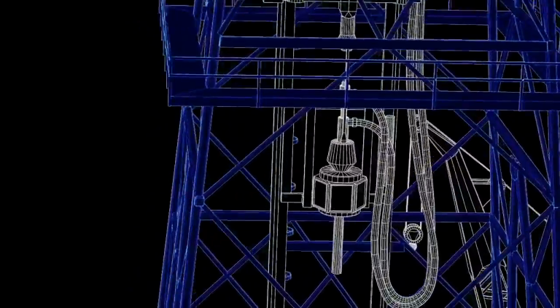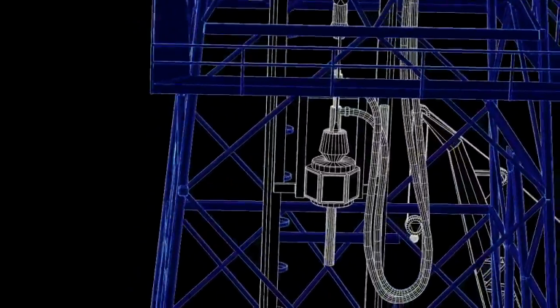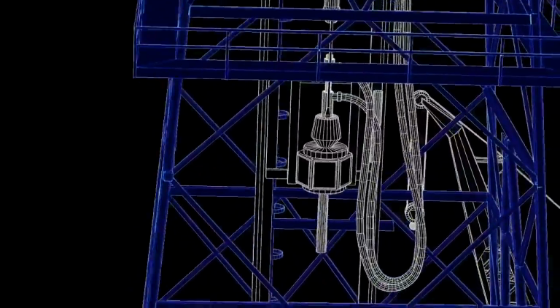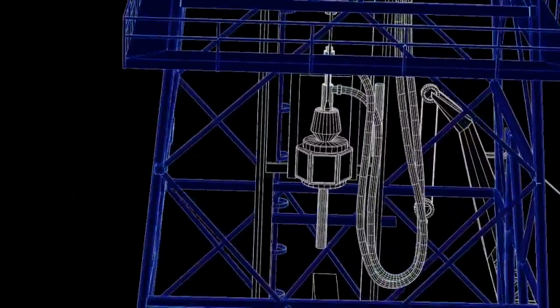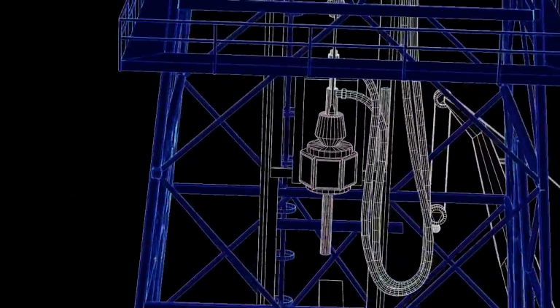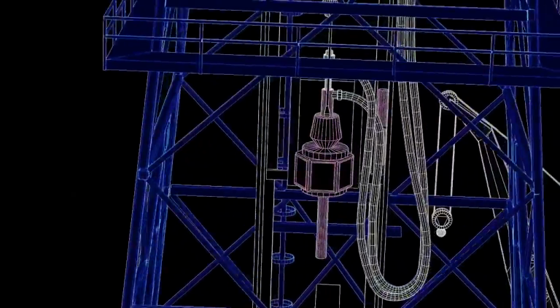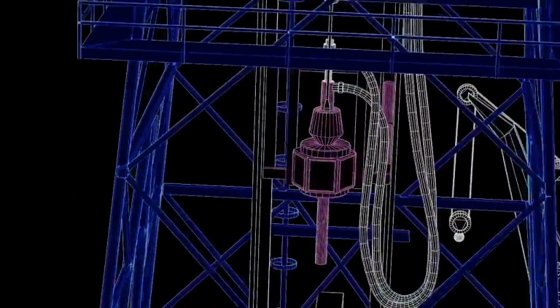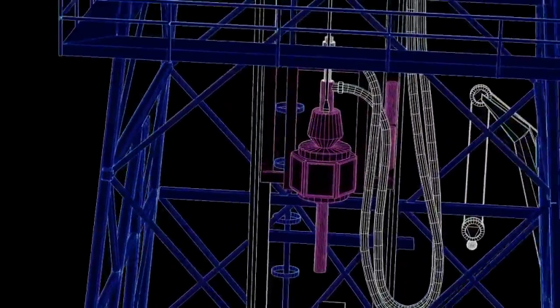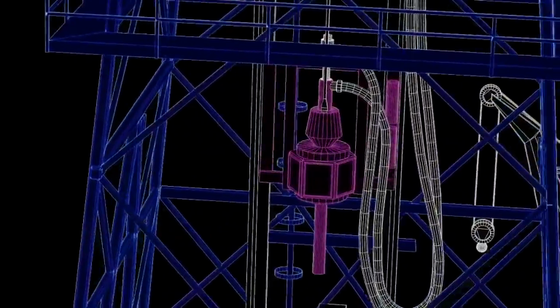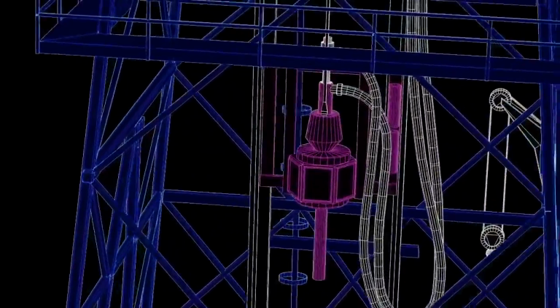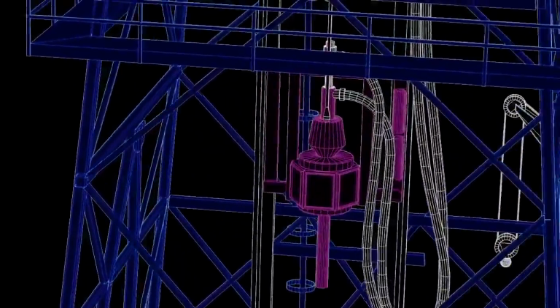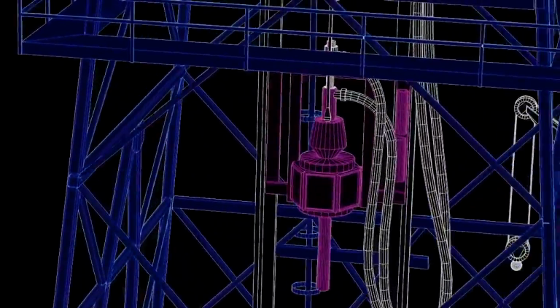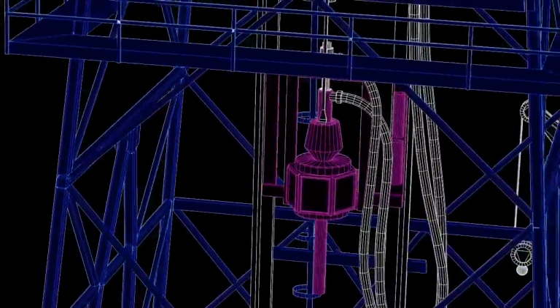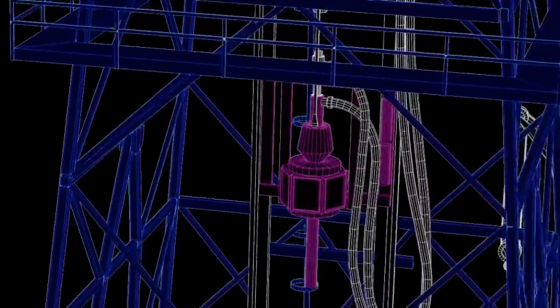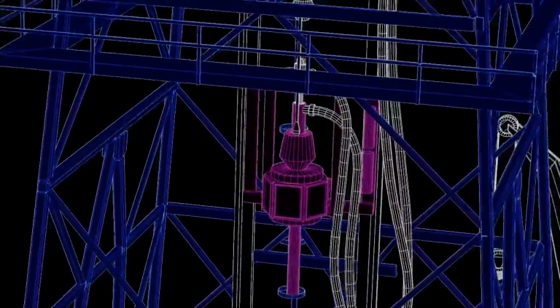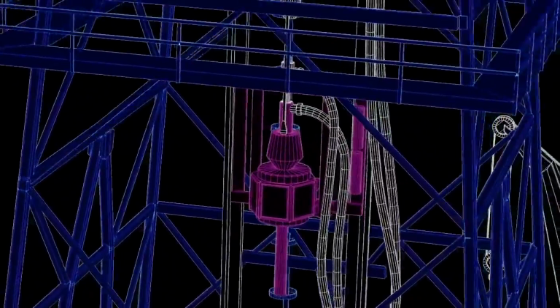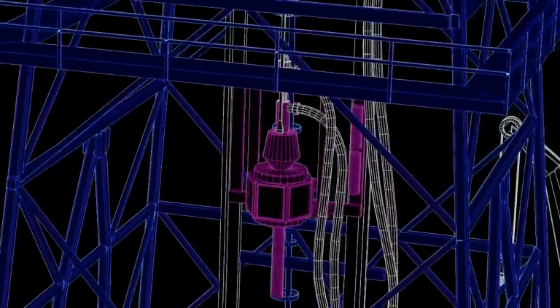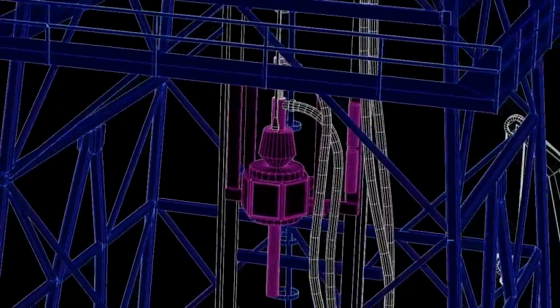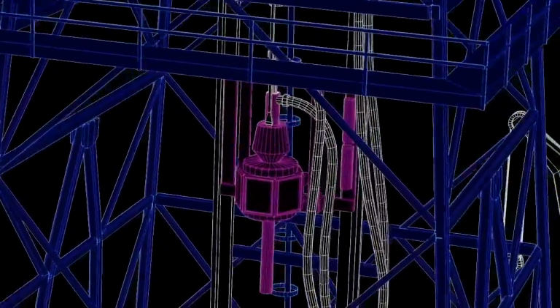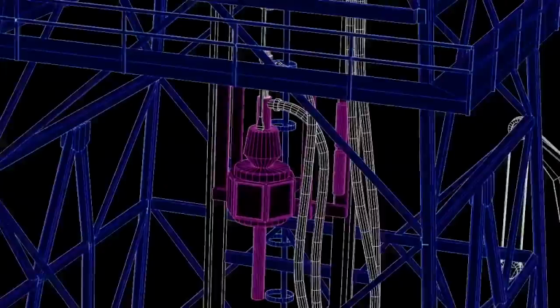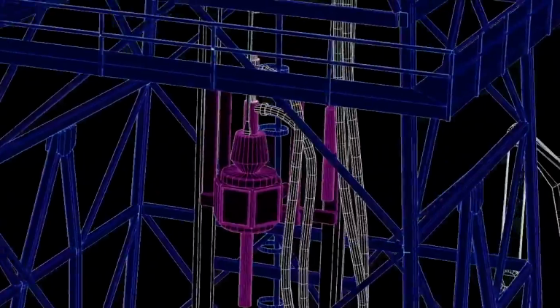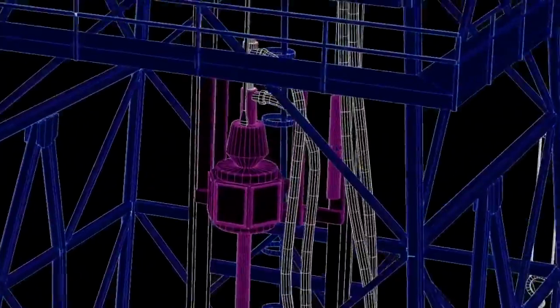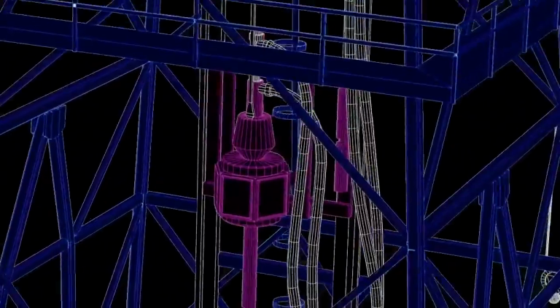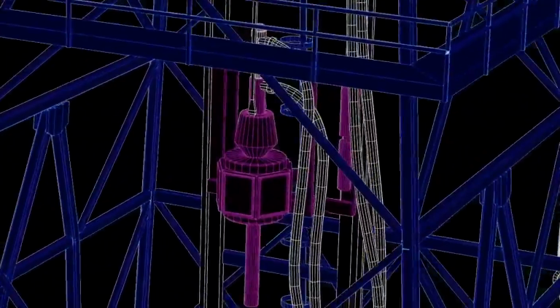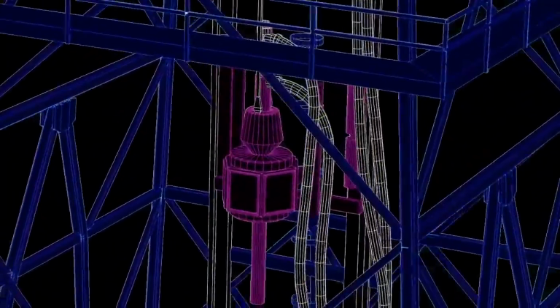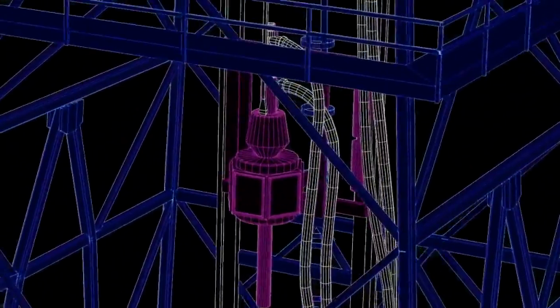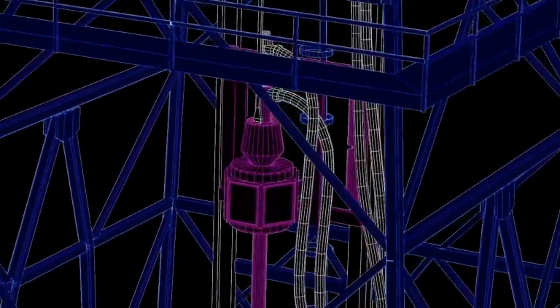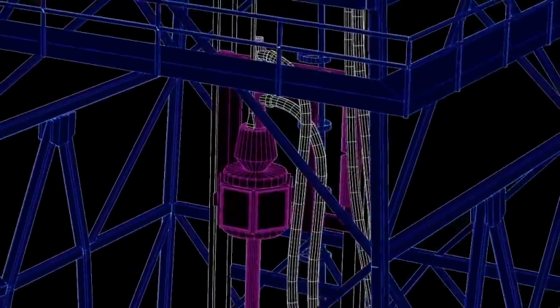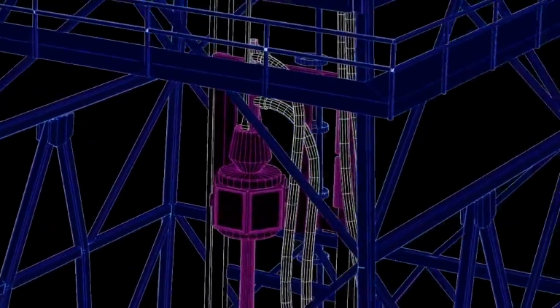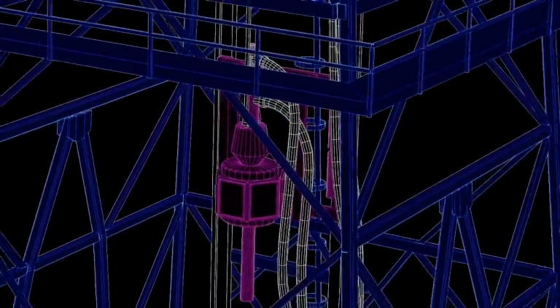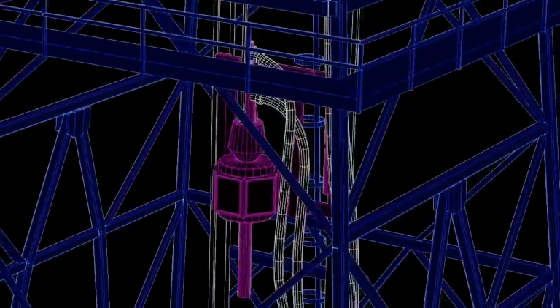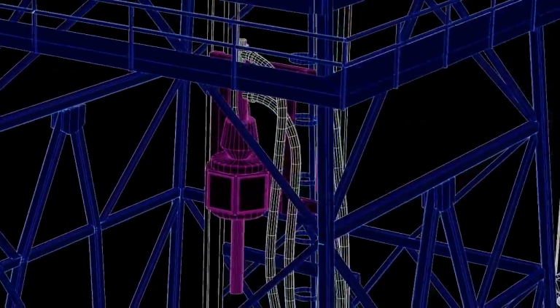Inside the Derrick is a giant motor called a top drive that rotates the pipes as they drill through the ocean floor.